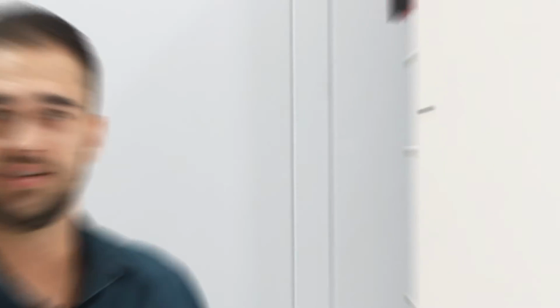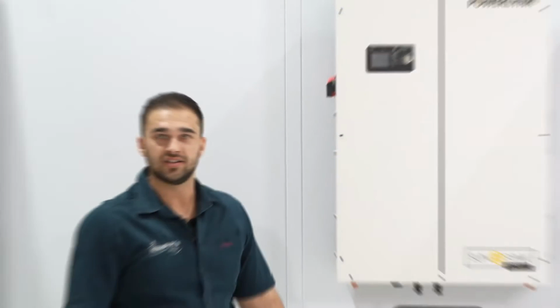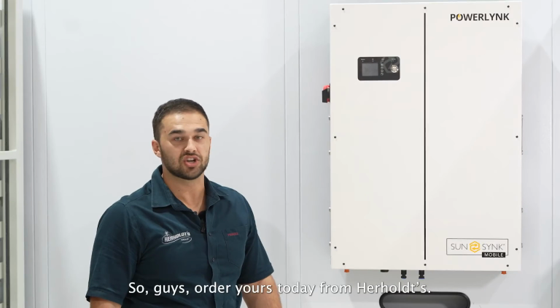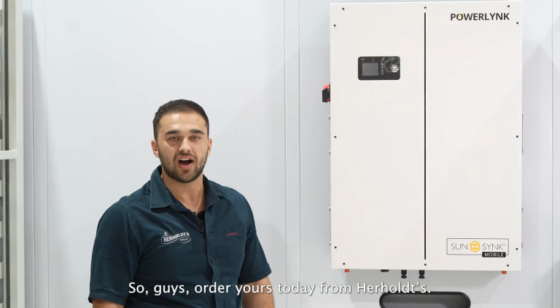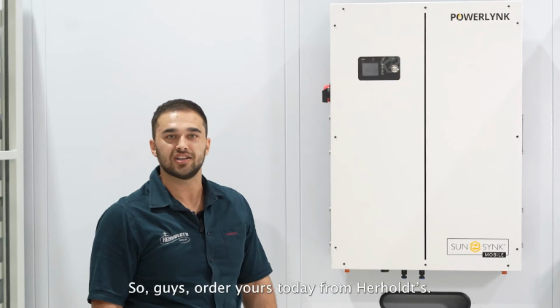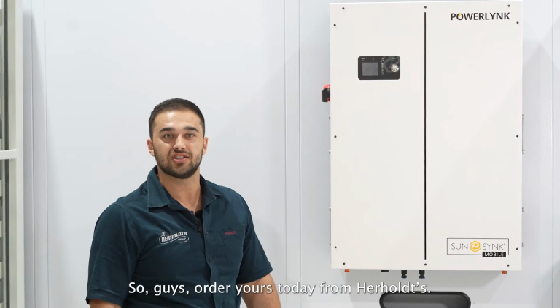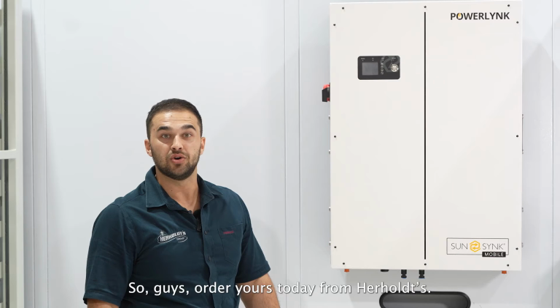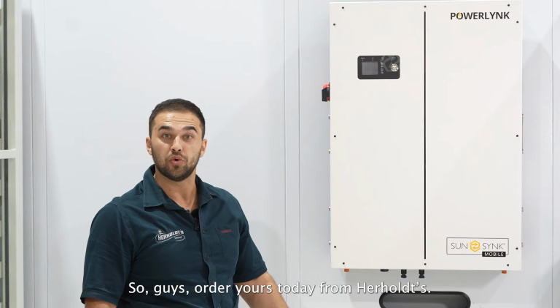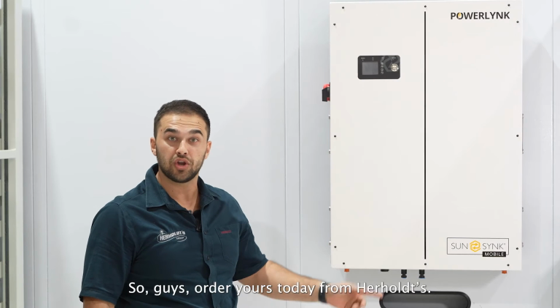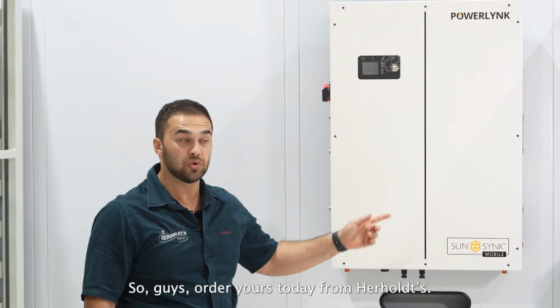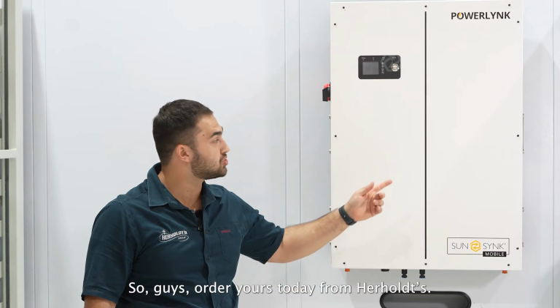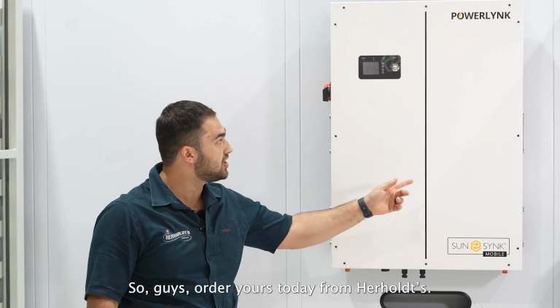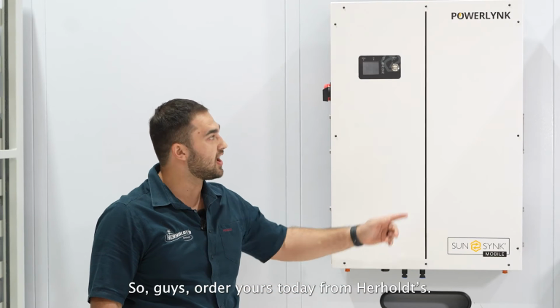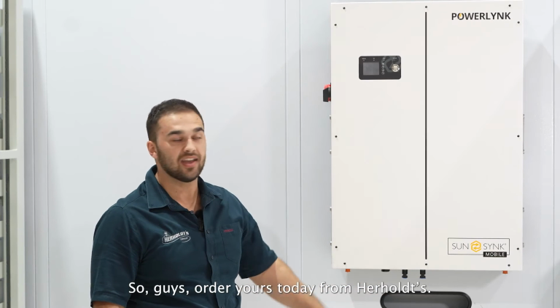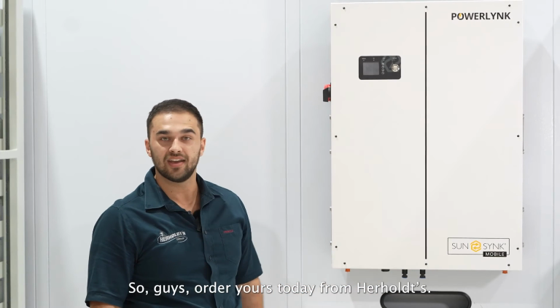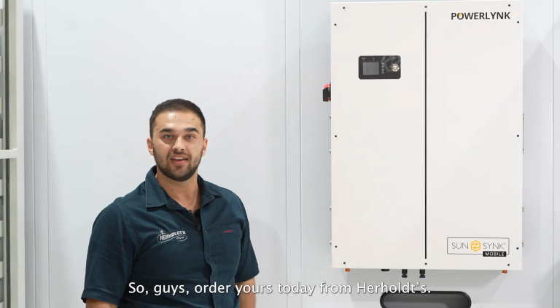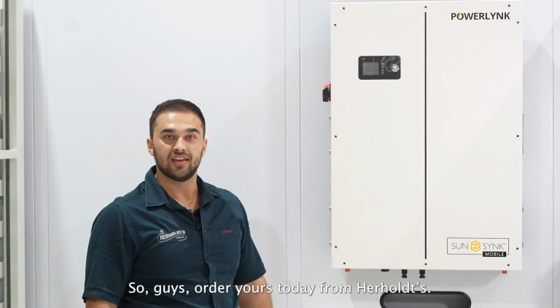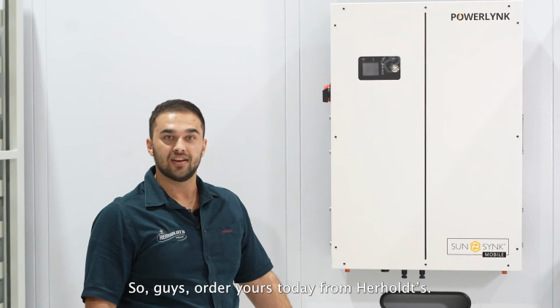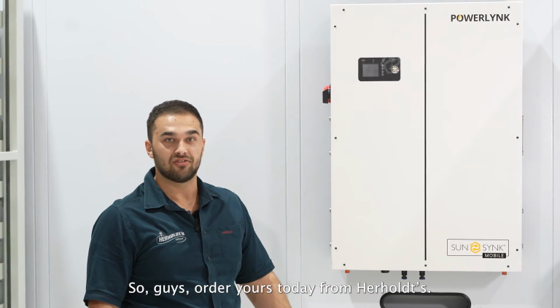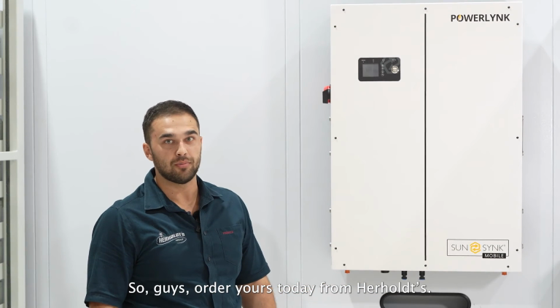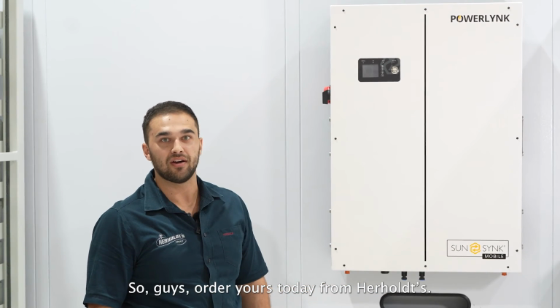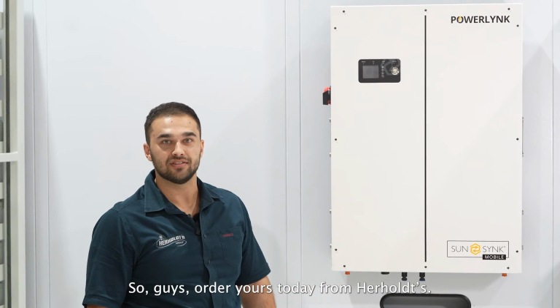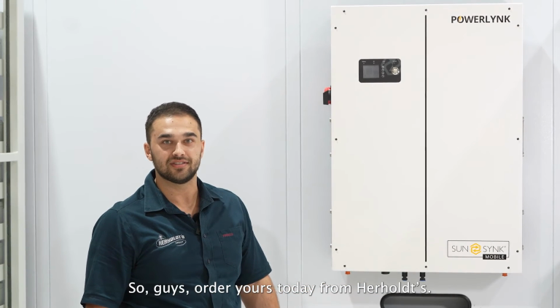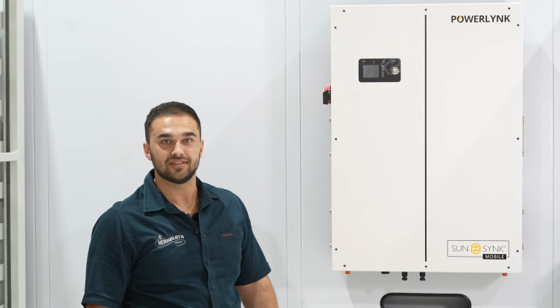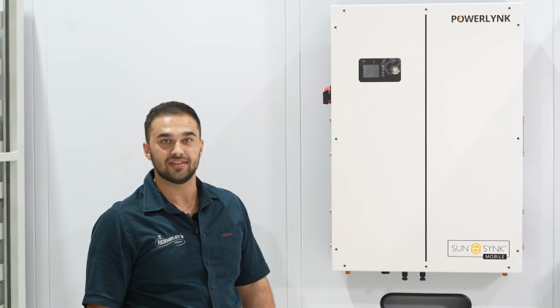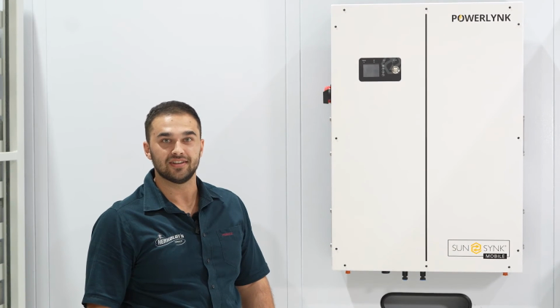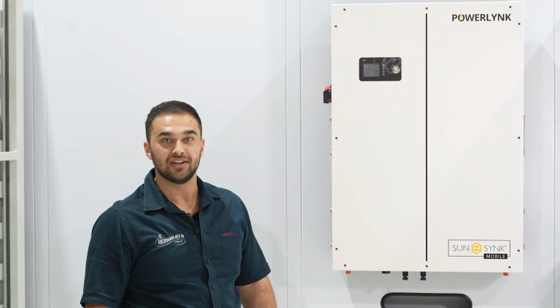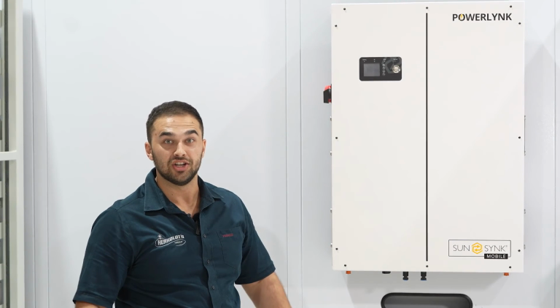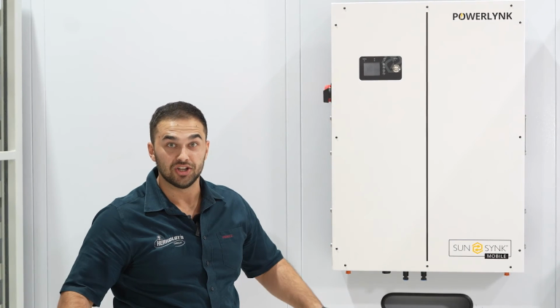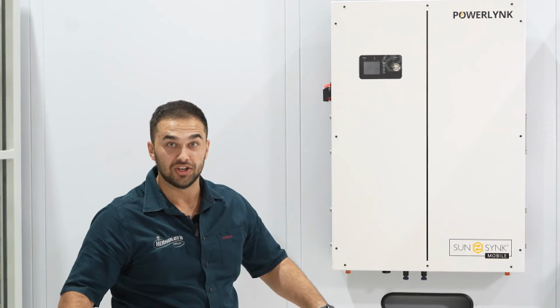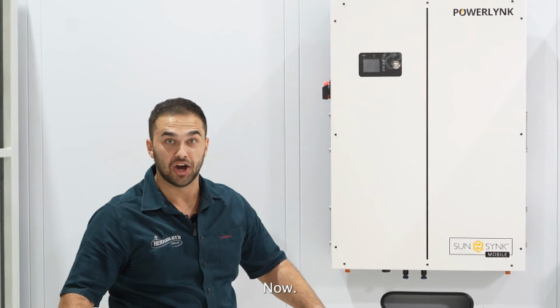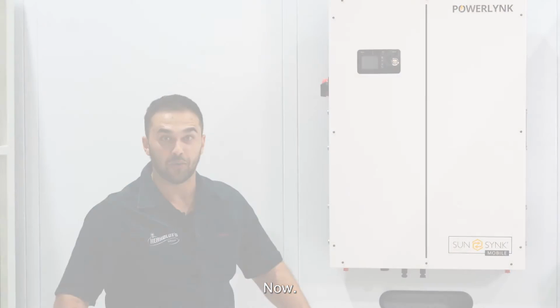So guys, order yours today from Harold's.